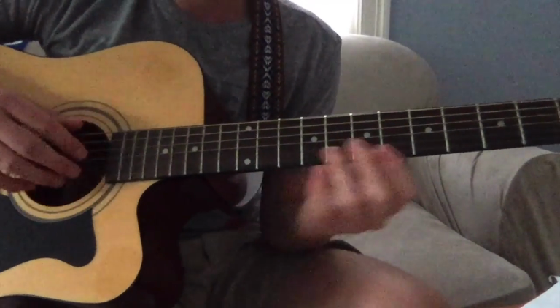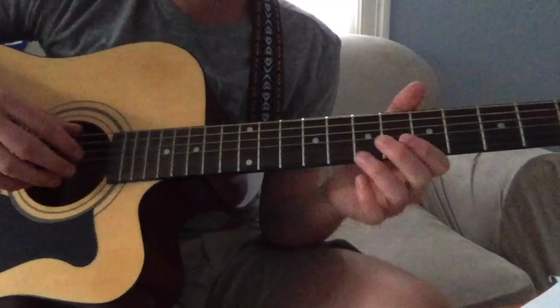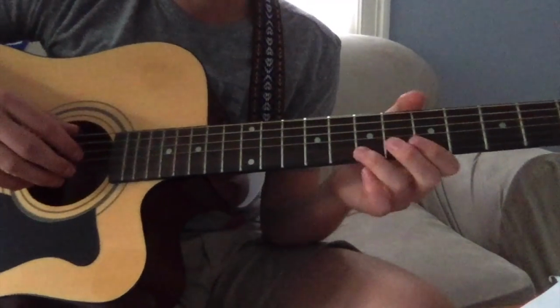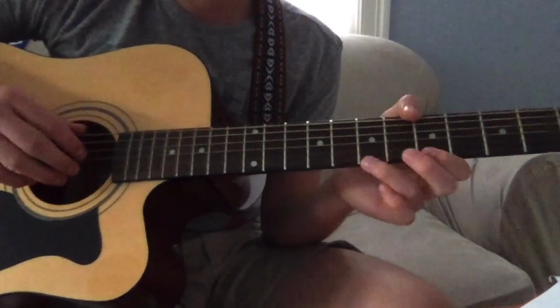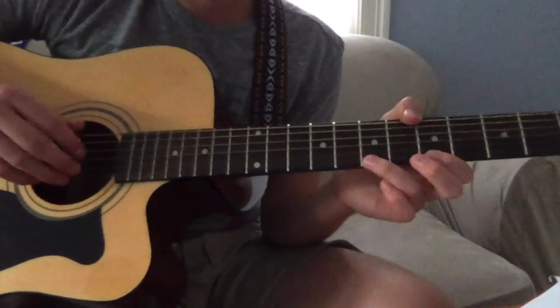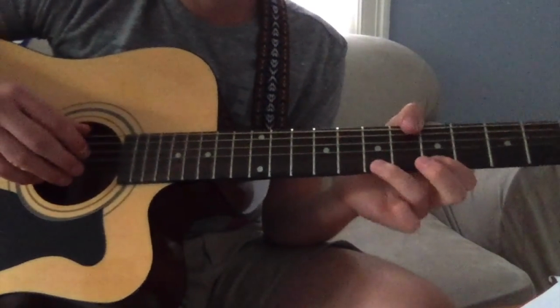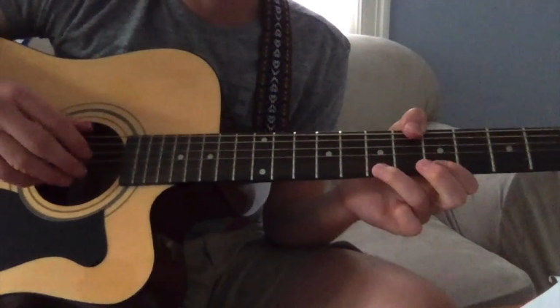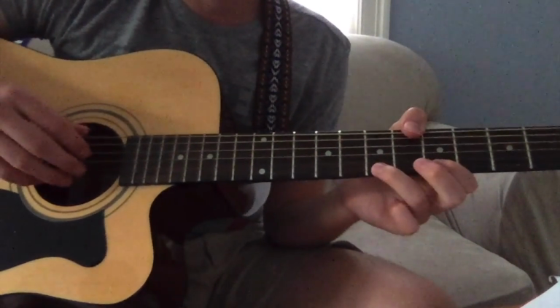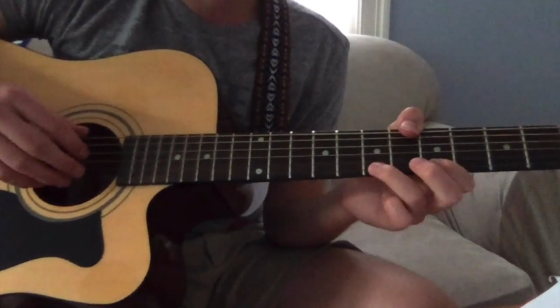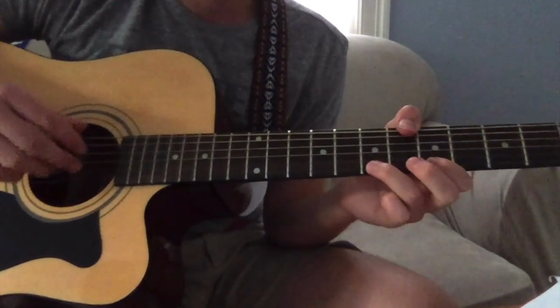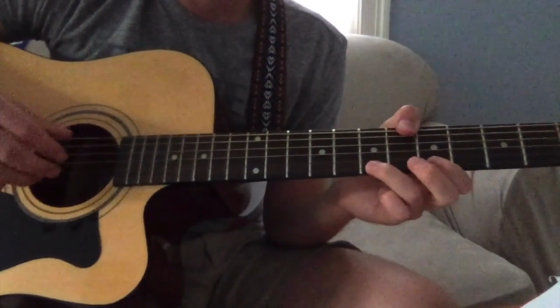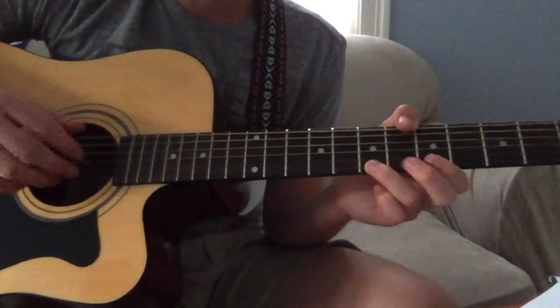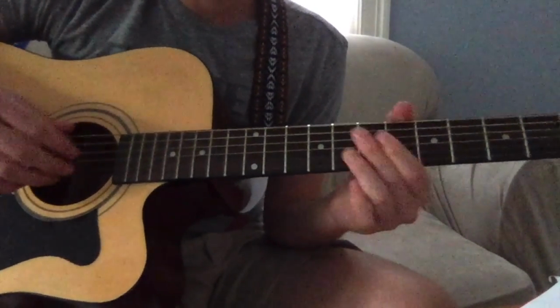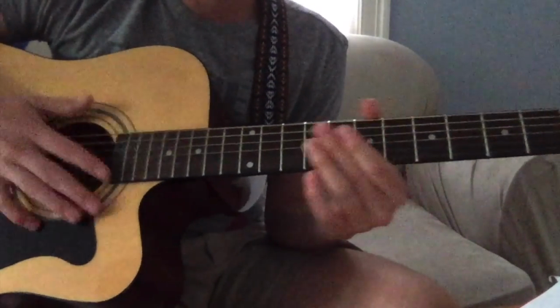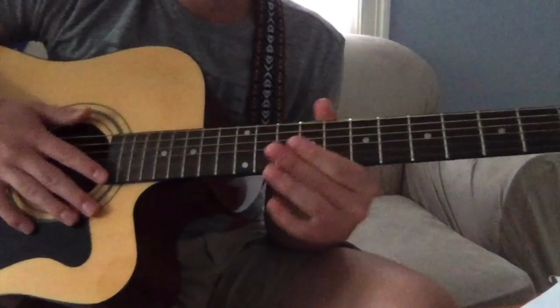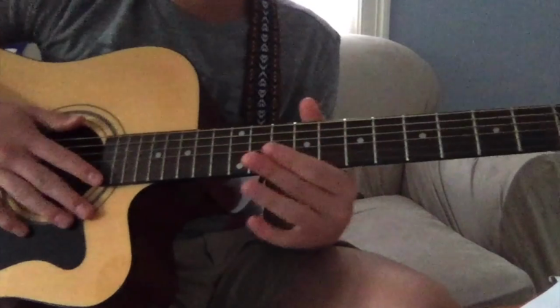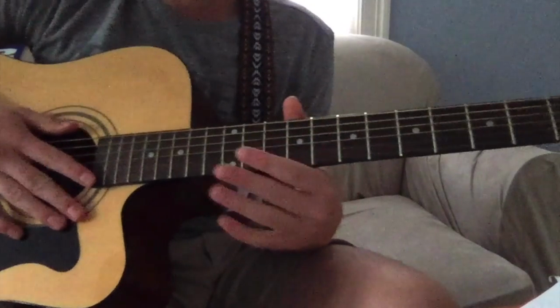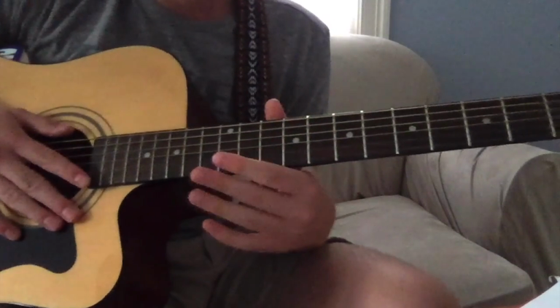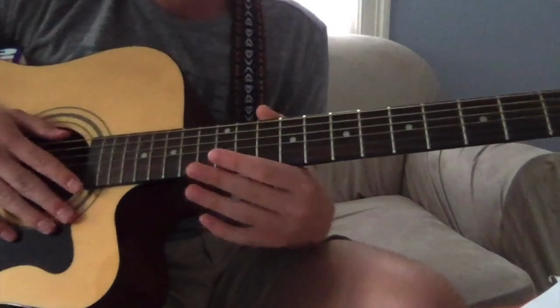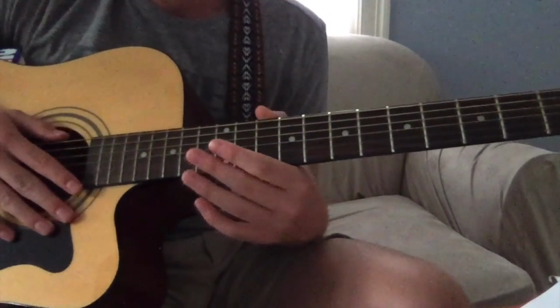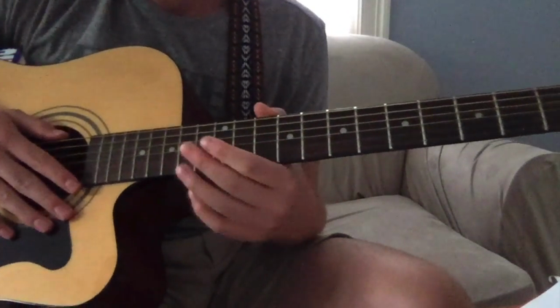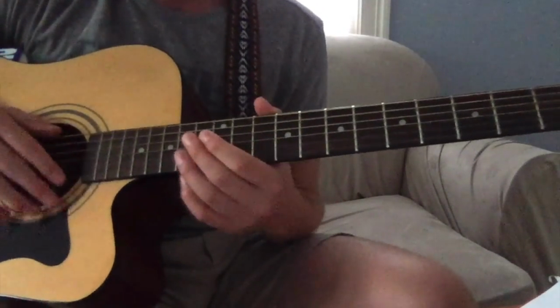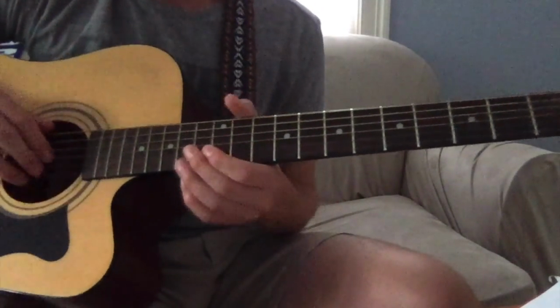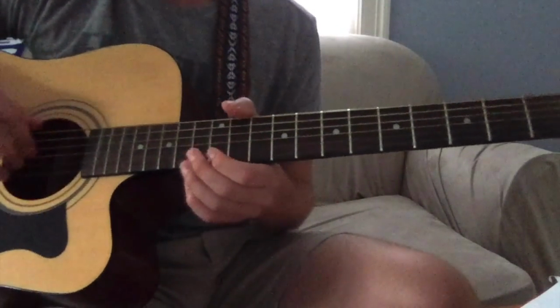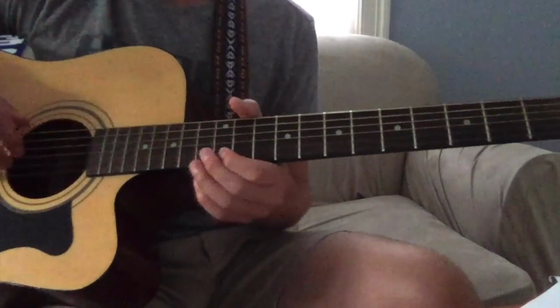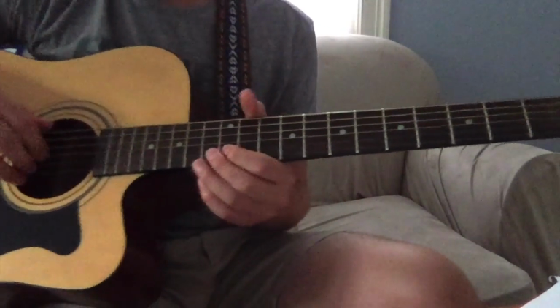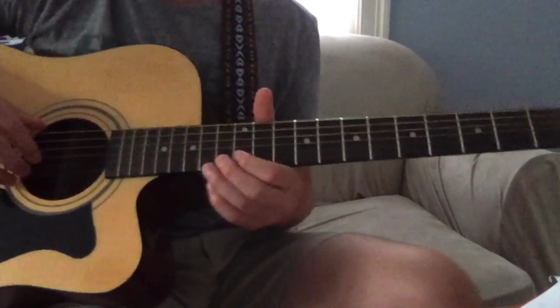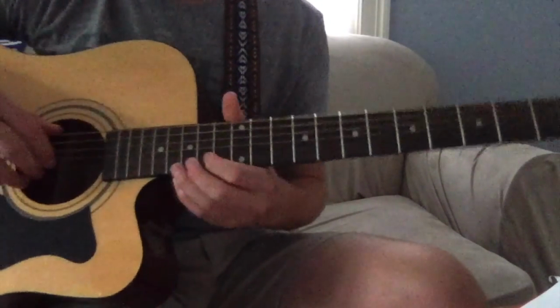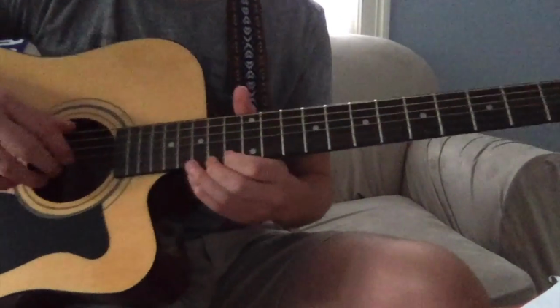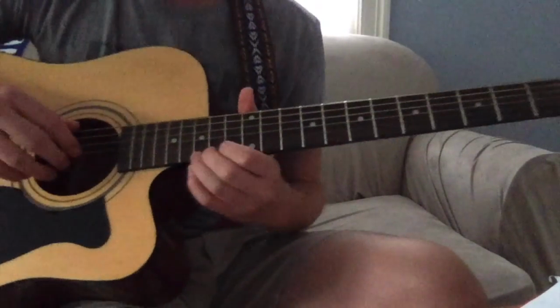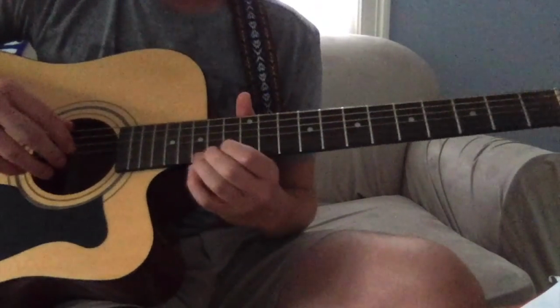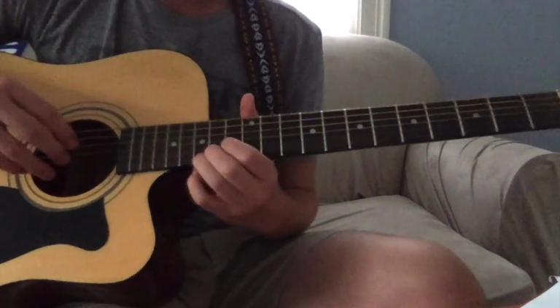You can play that twice and then you move into a solo. That solo sounds like this.